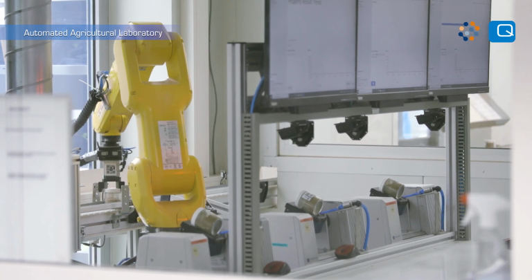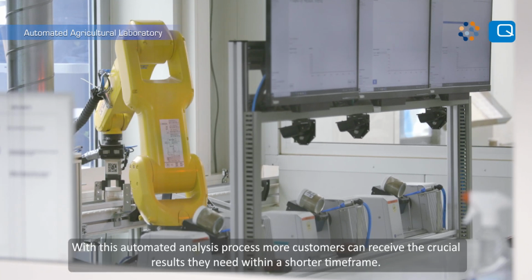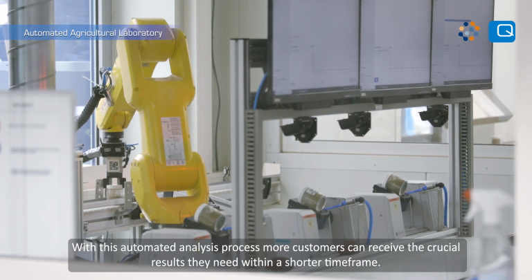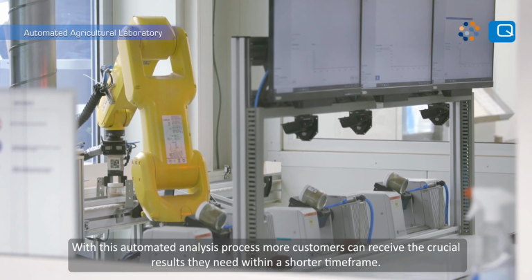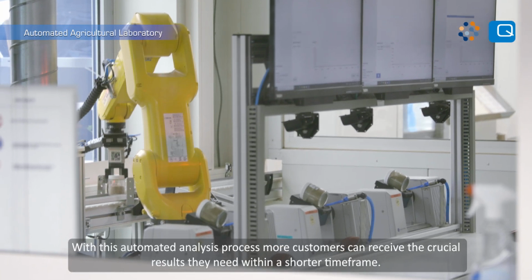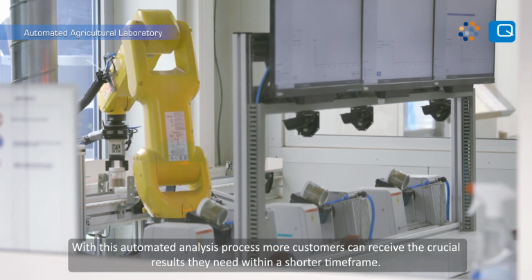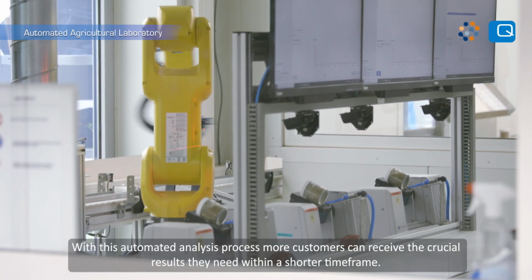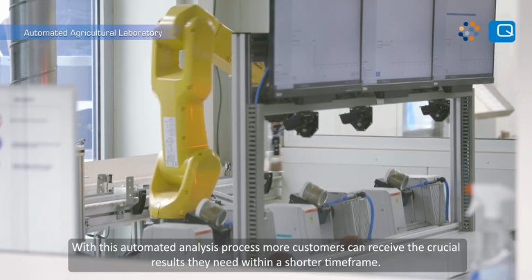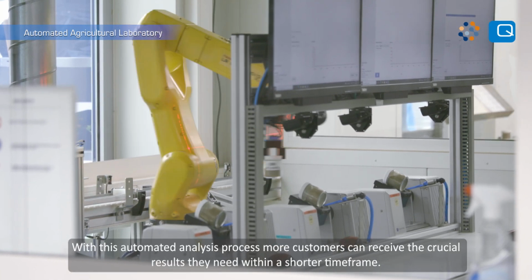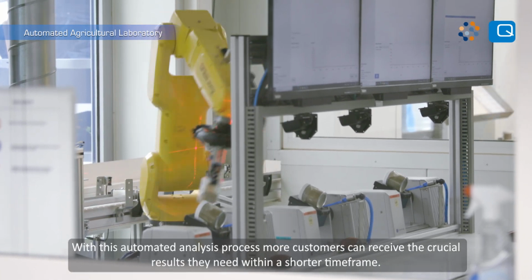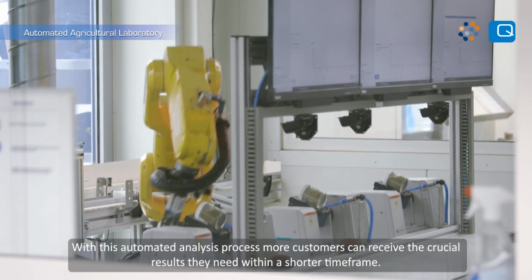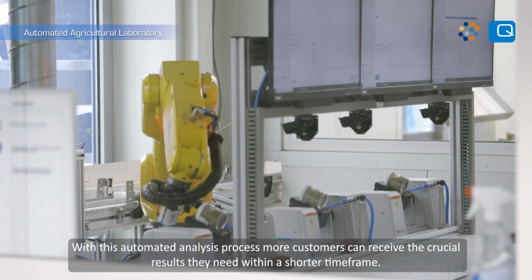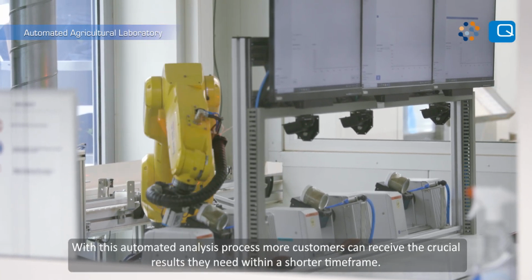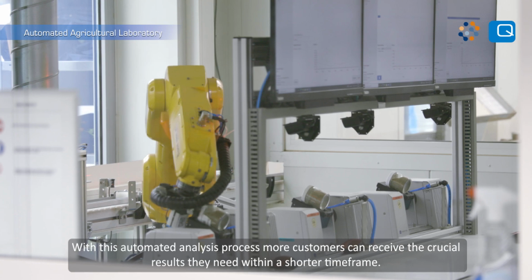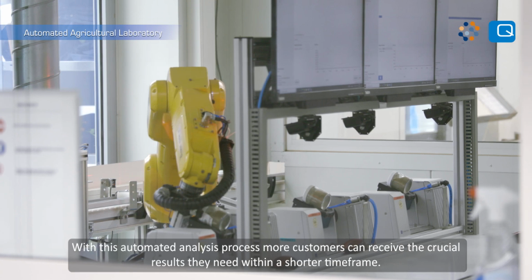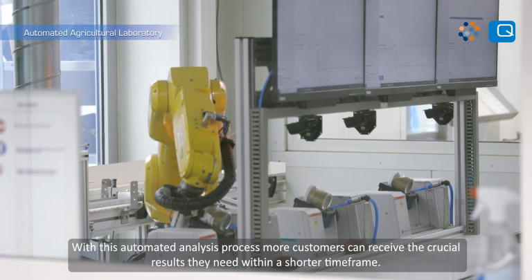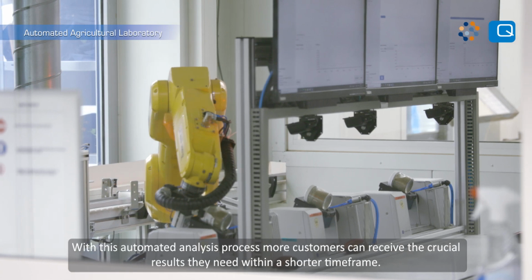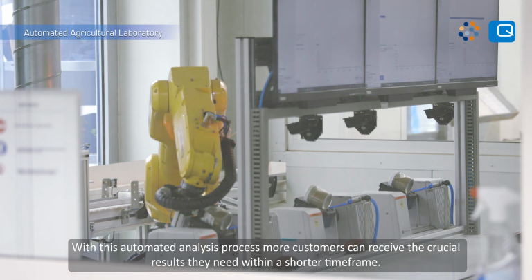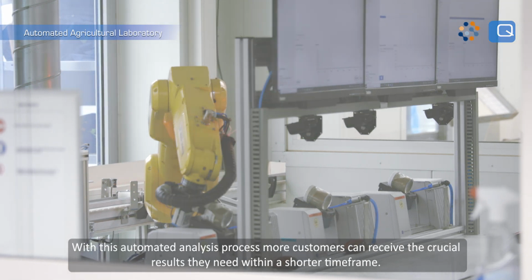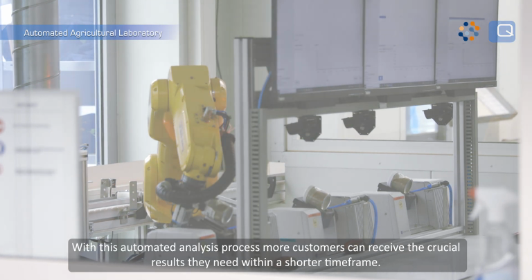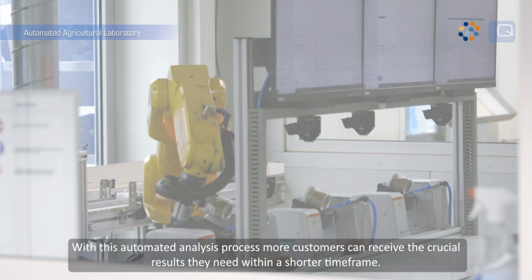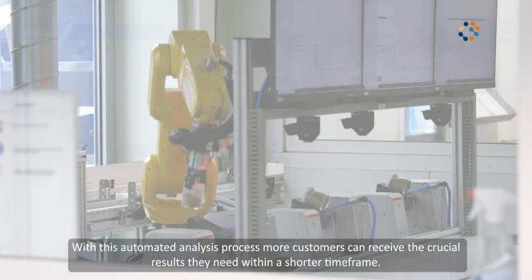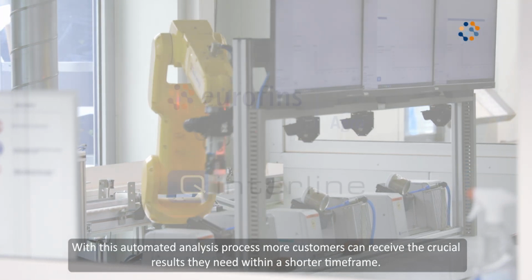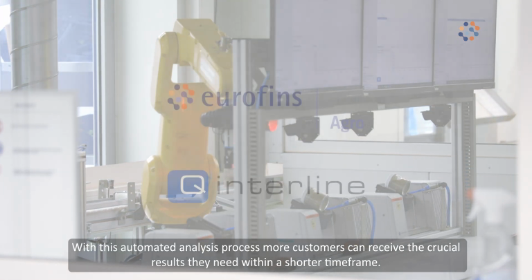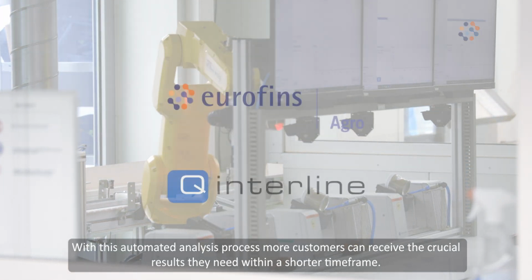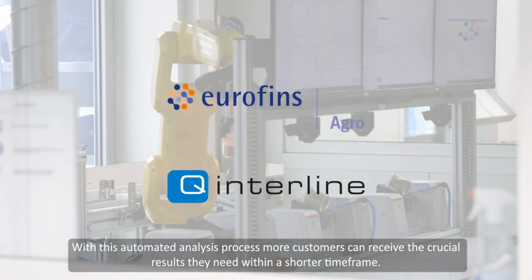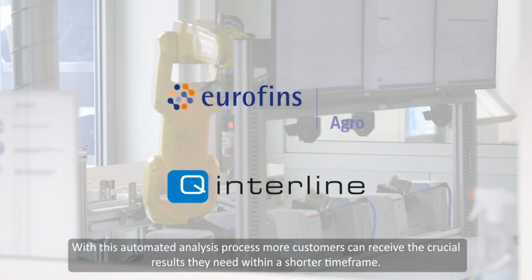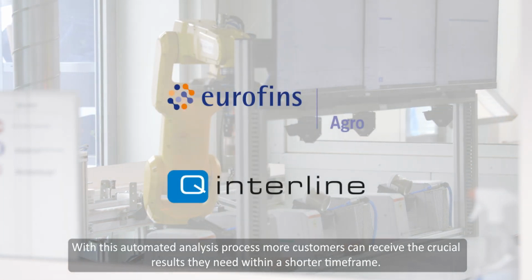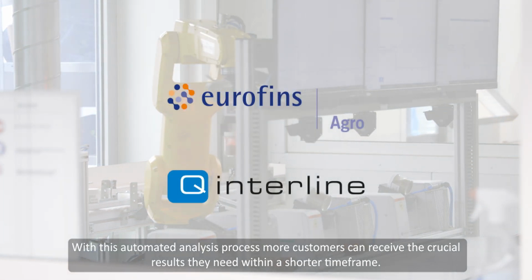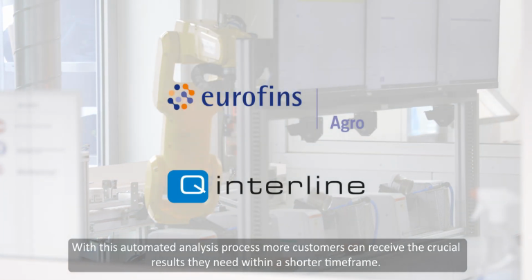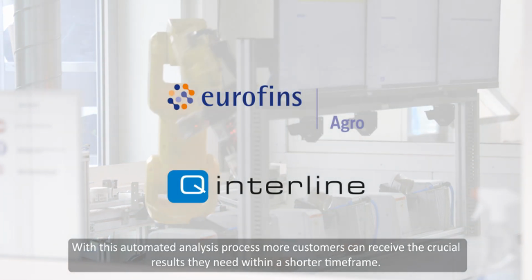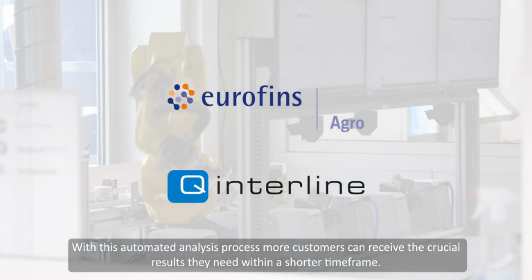With this automated analysis process, more customers can receive the crucial results they need within a shorter timeframe.